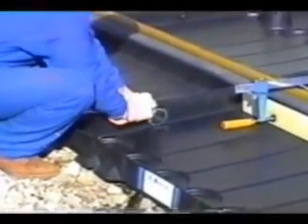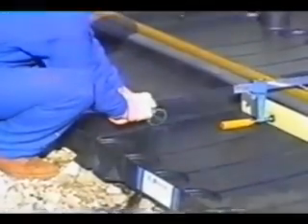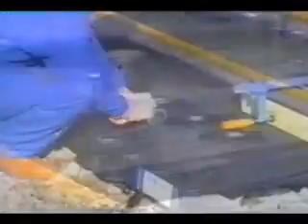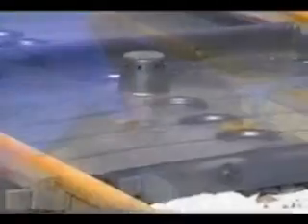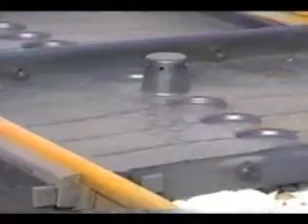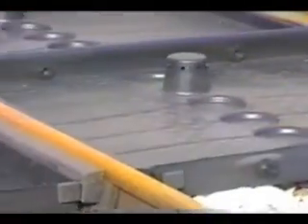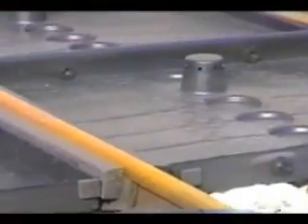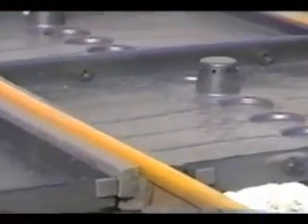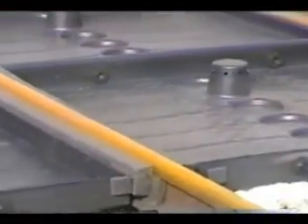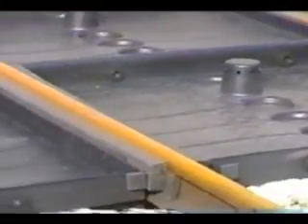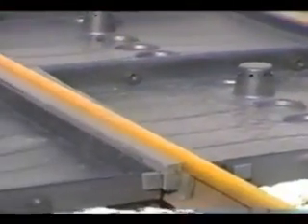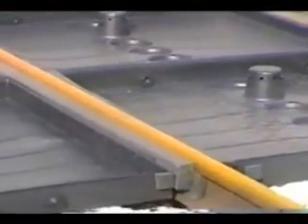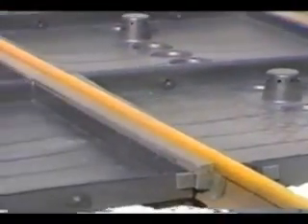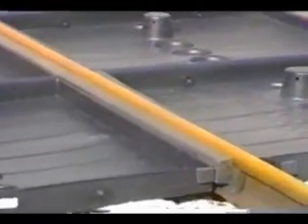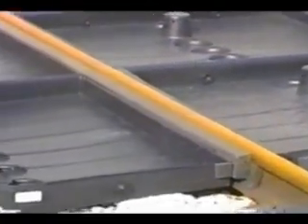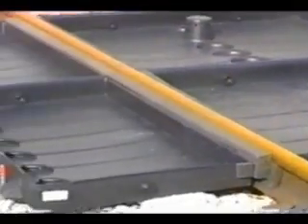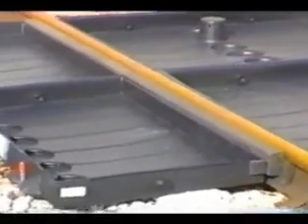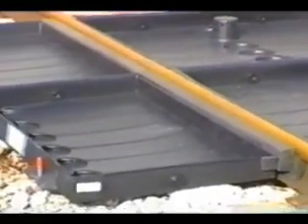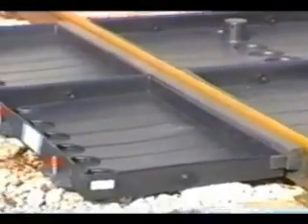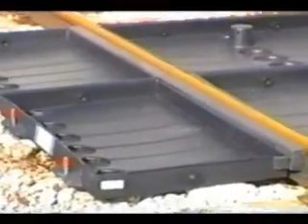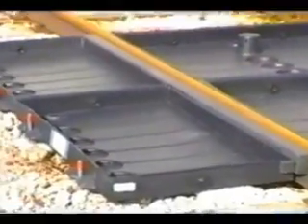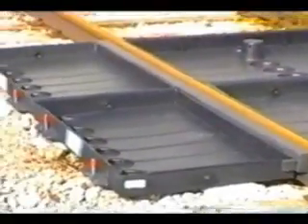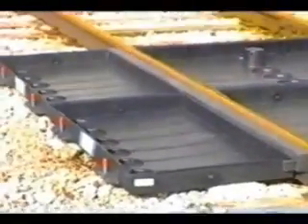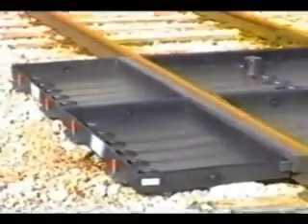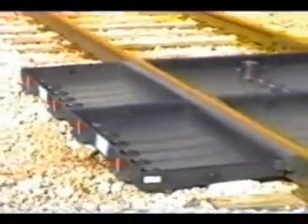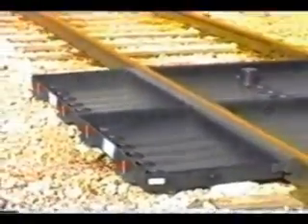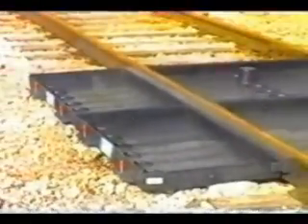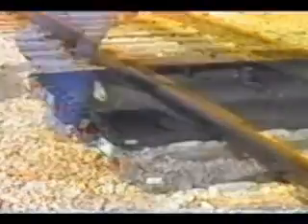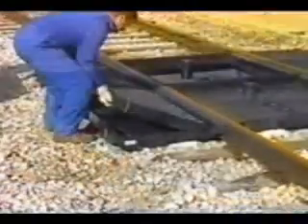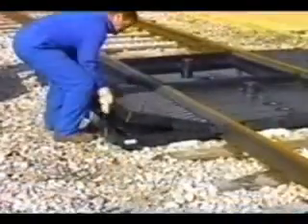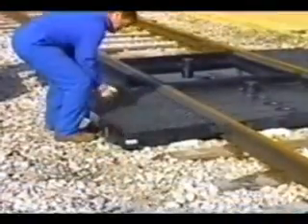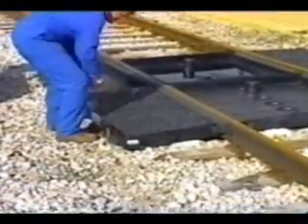In this example, we have completed assembly of a 9-foot track pan system.